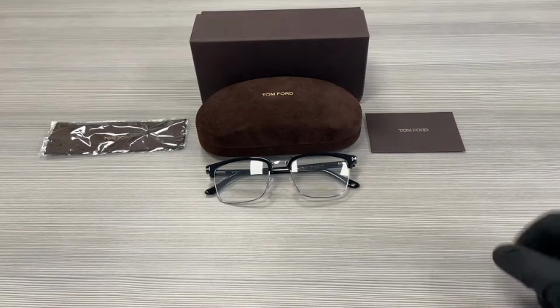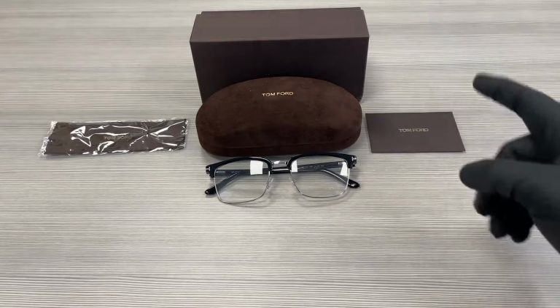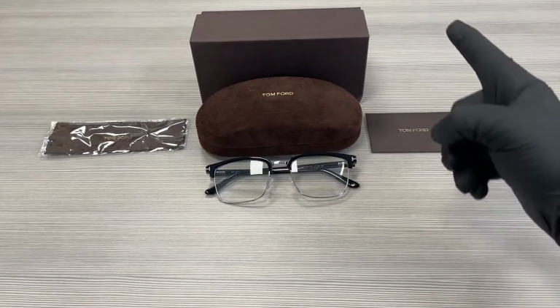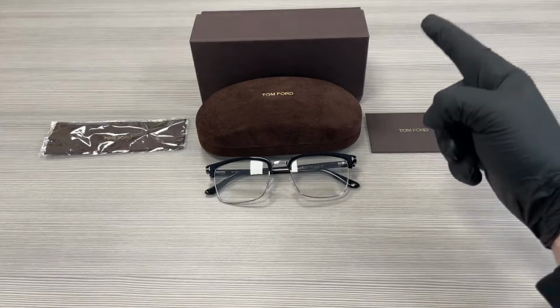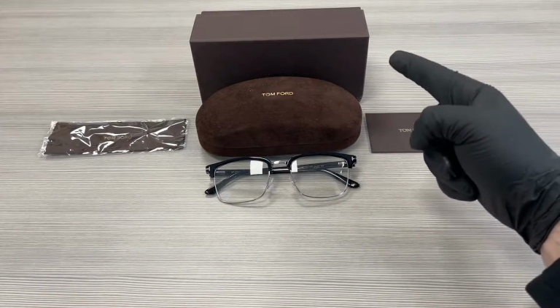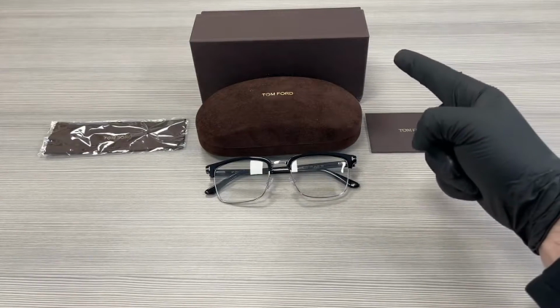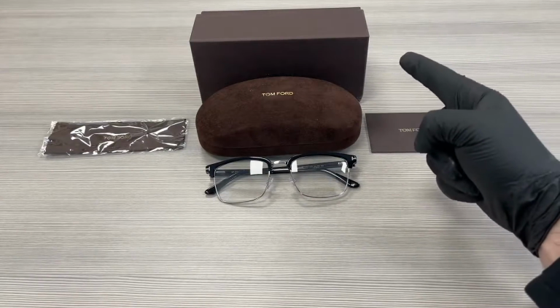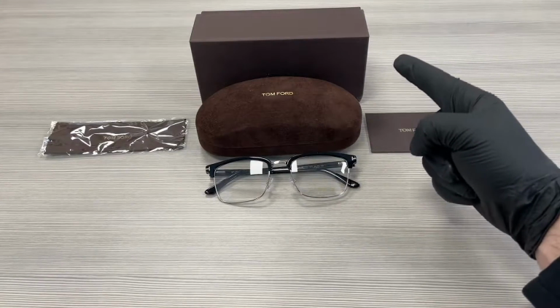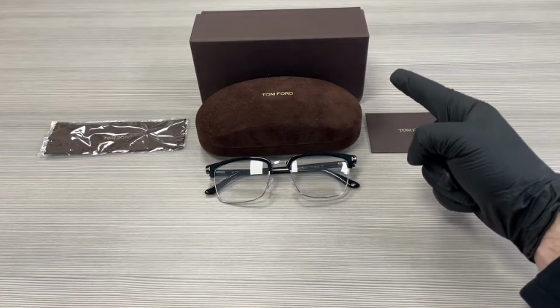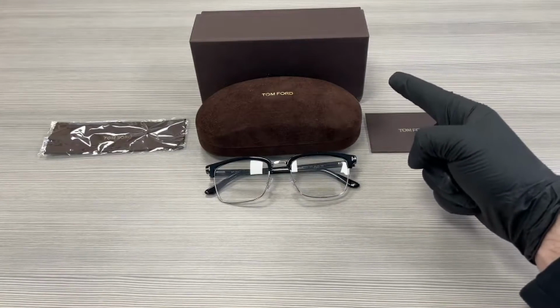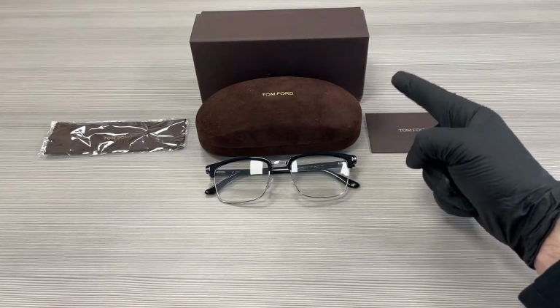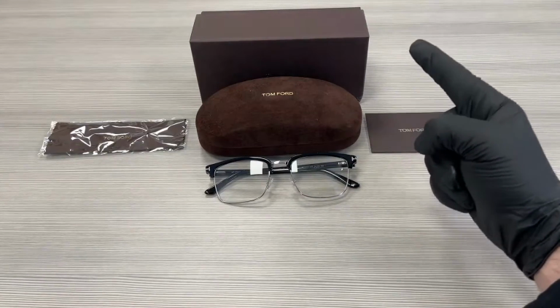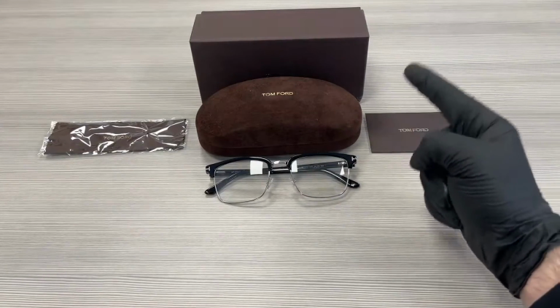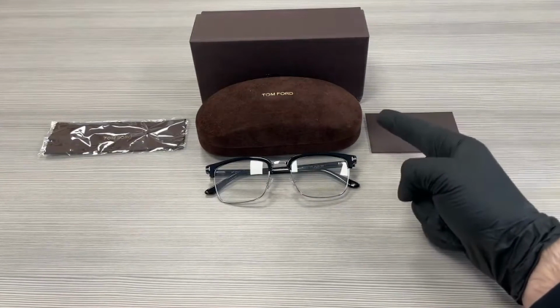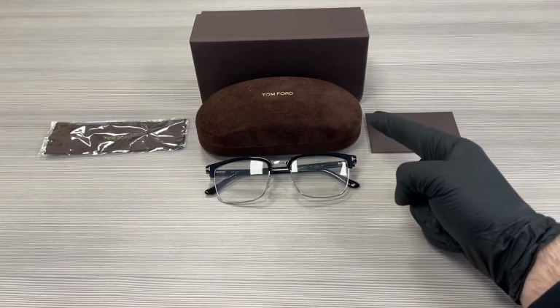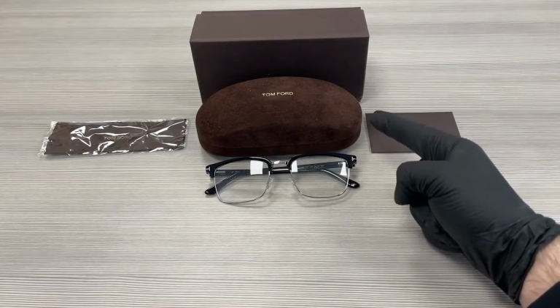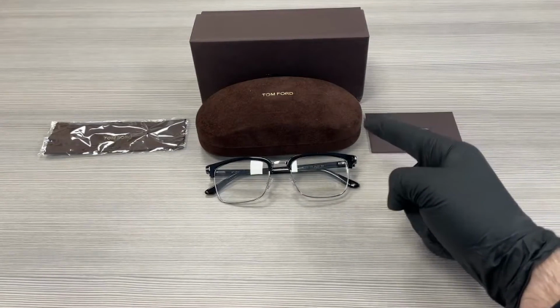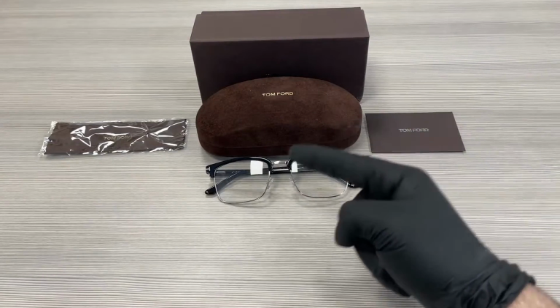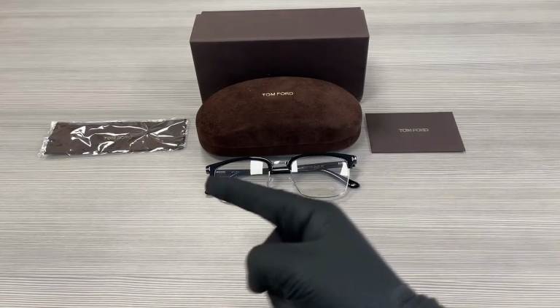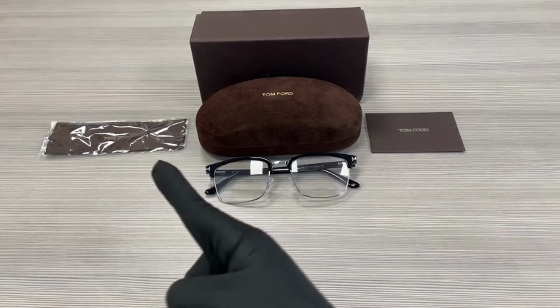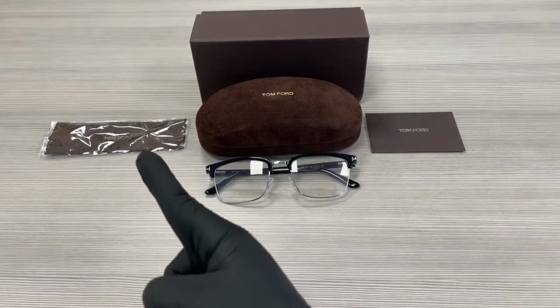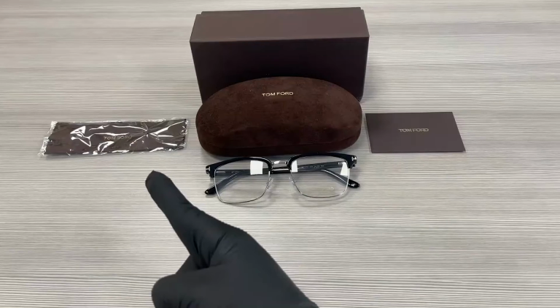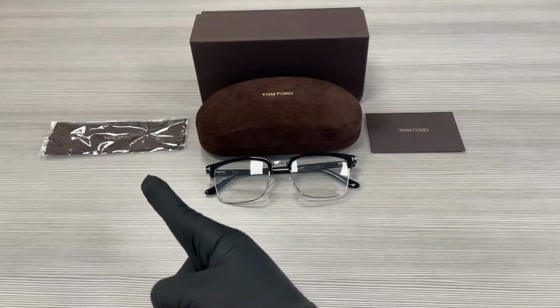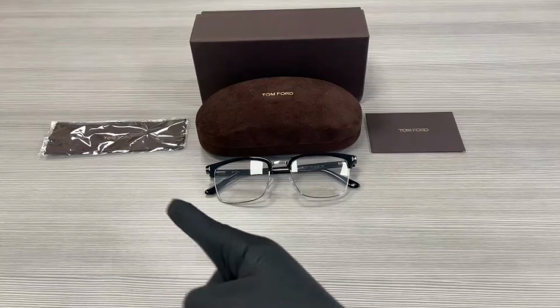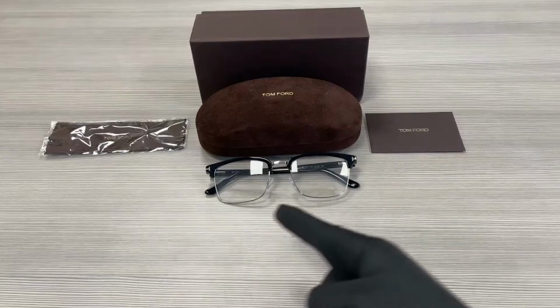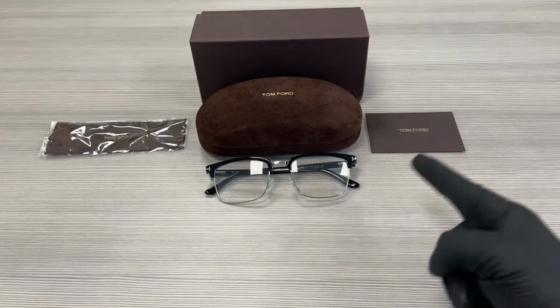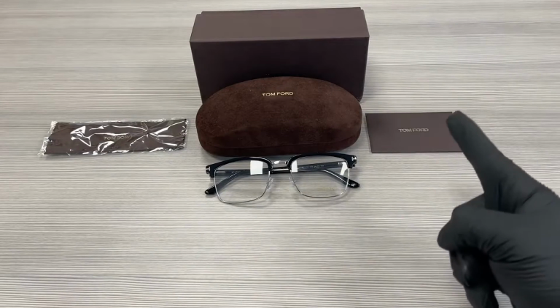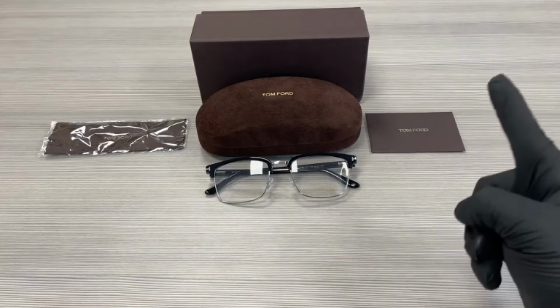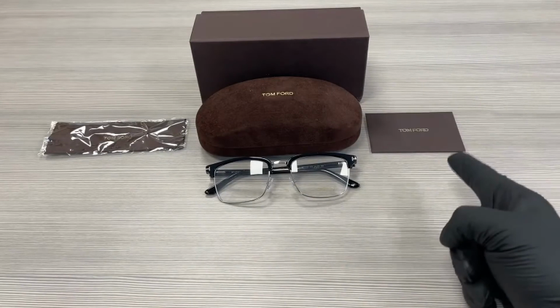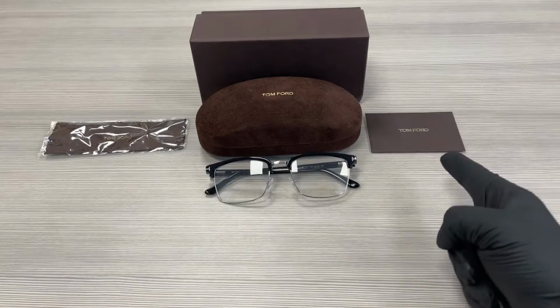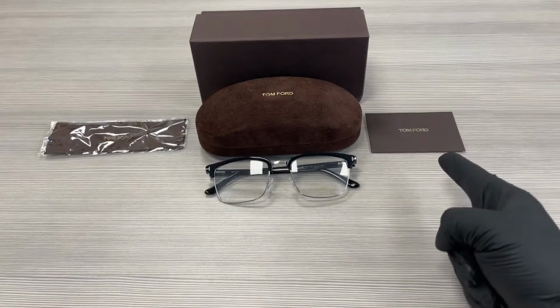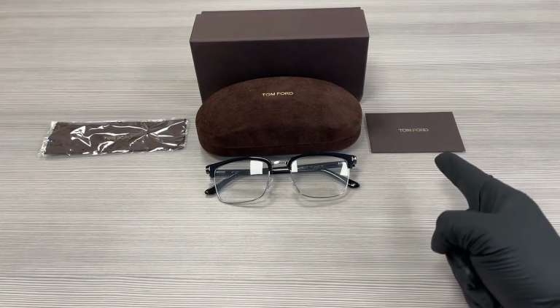Up here we have a Tom Ford gift box, a case to put your glasses in, a microfiber cleaning cloth, and an authenticity card.